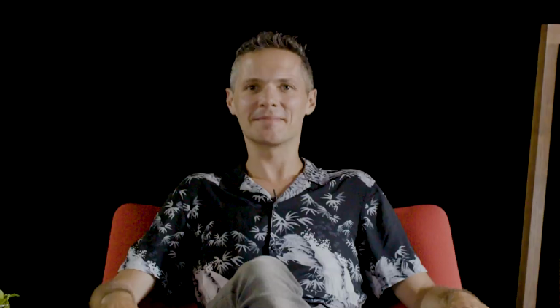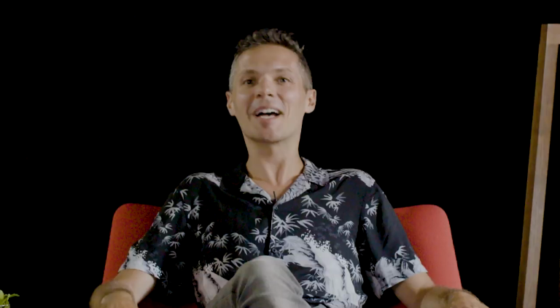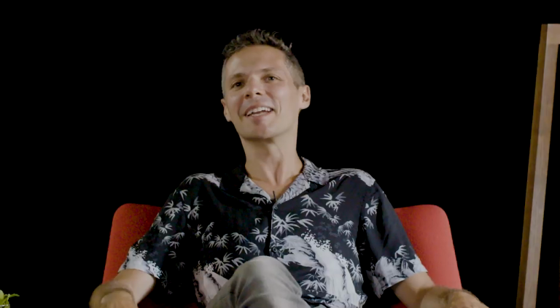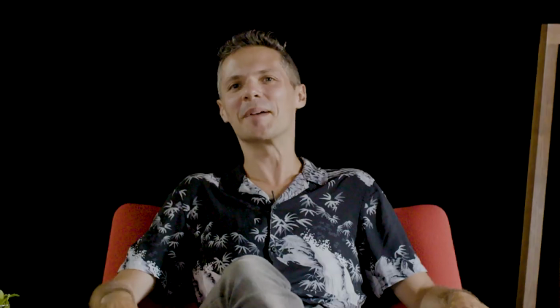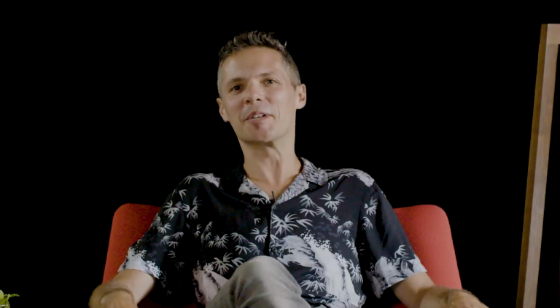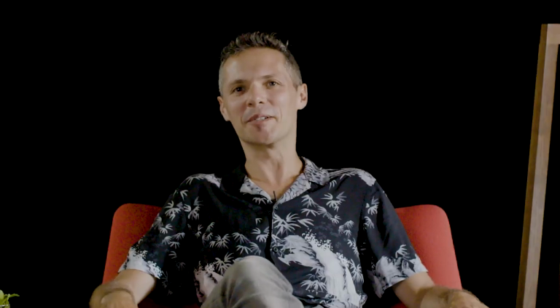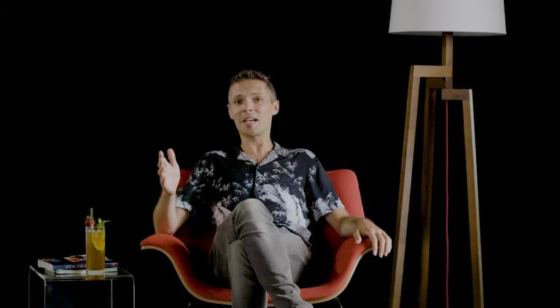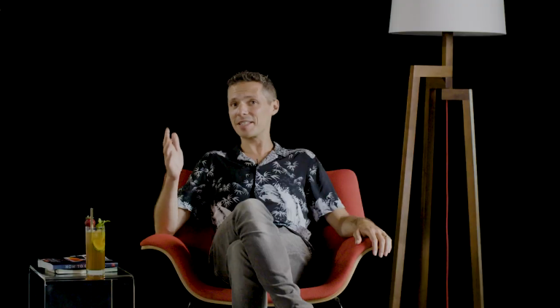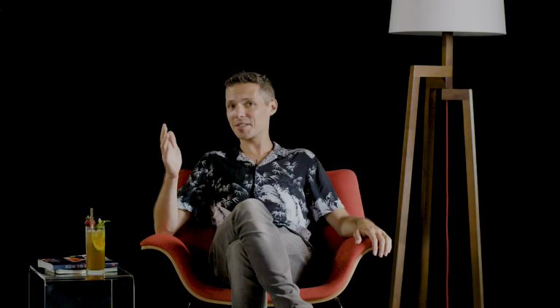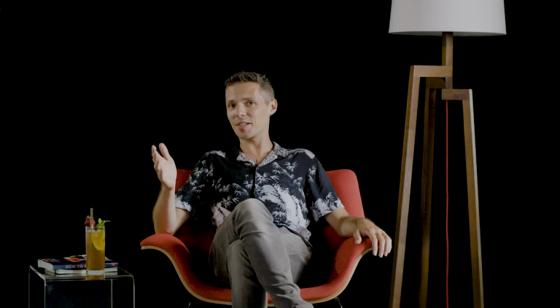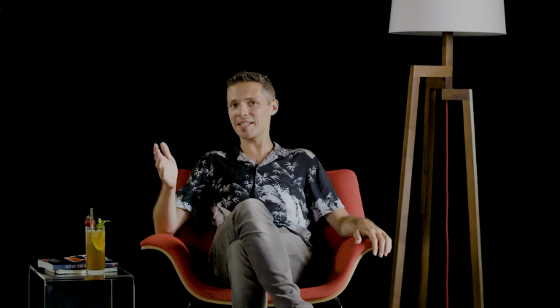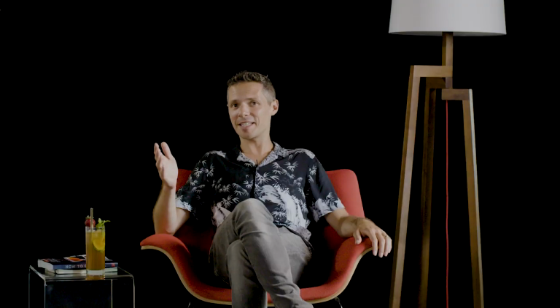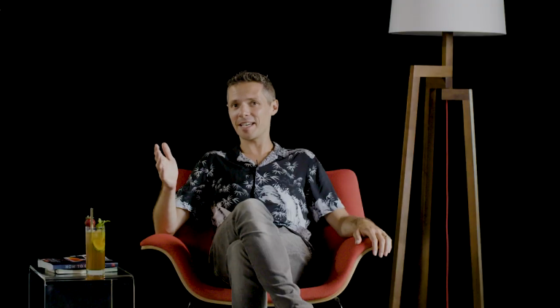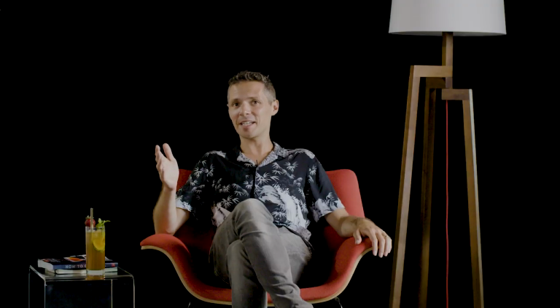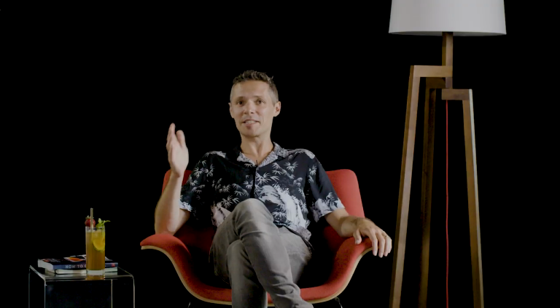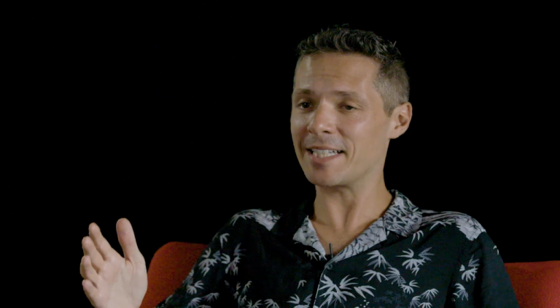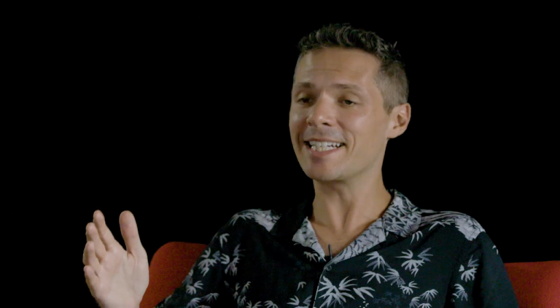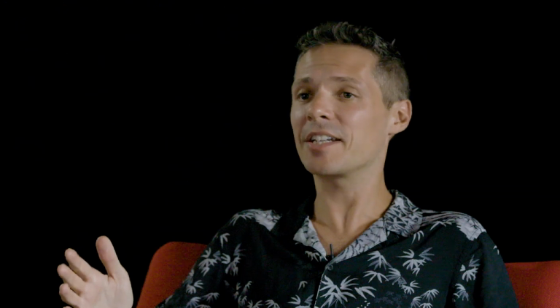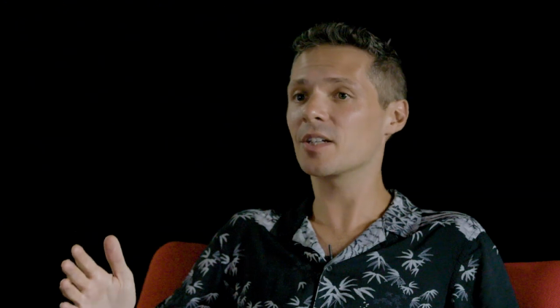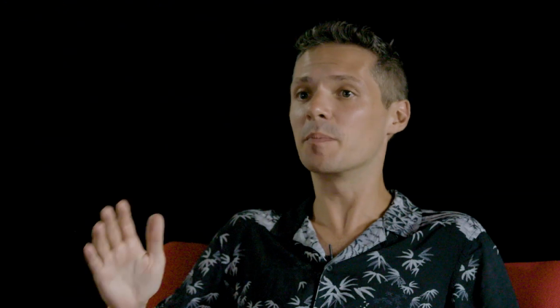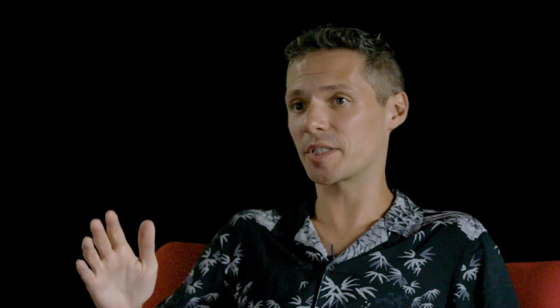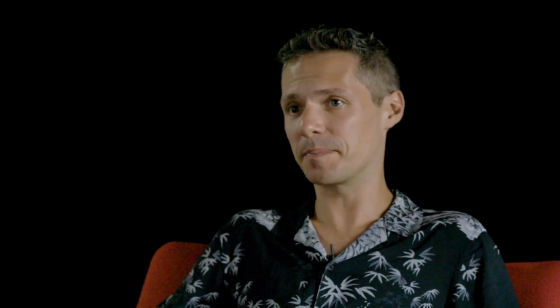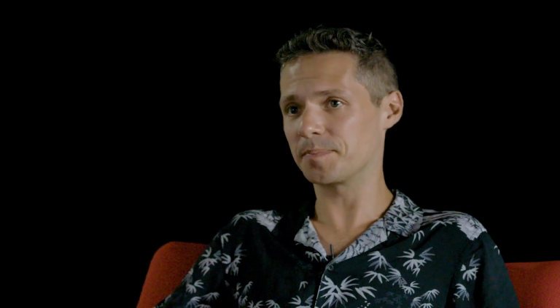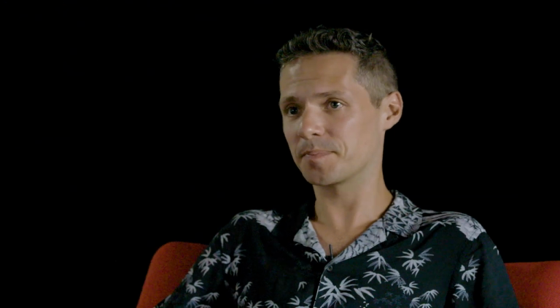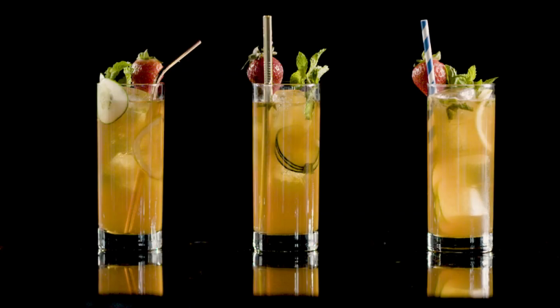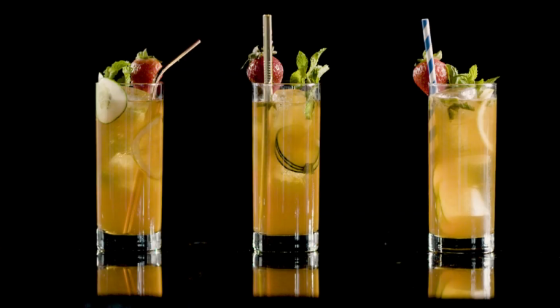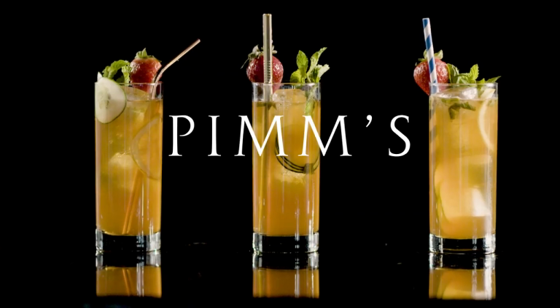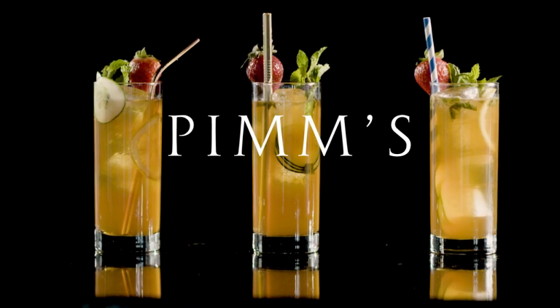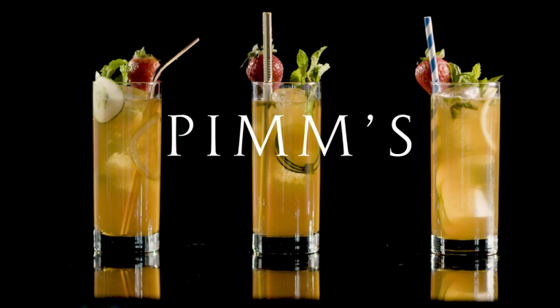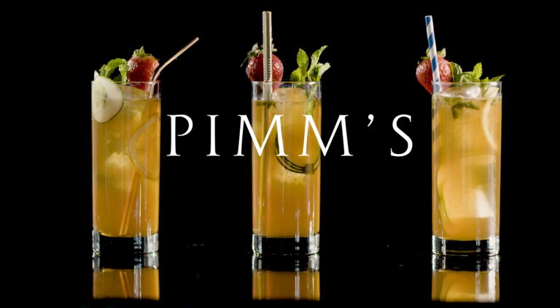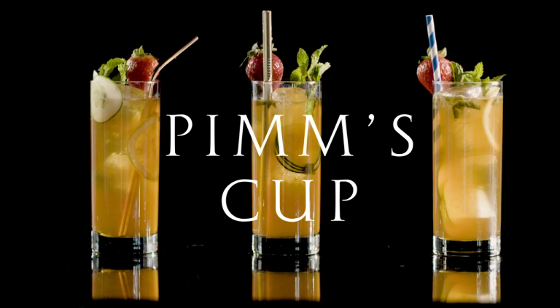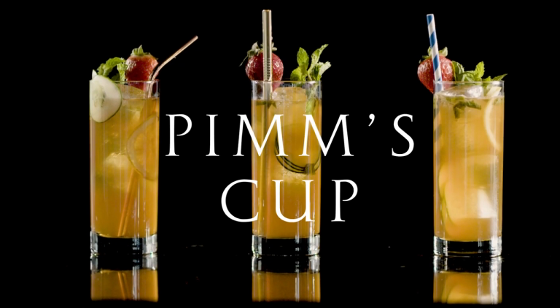Hi, I'm Joe. I'm a test cook at ATK. I'm a senior editor on the books team. Today we're making a Pimm's cup.